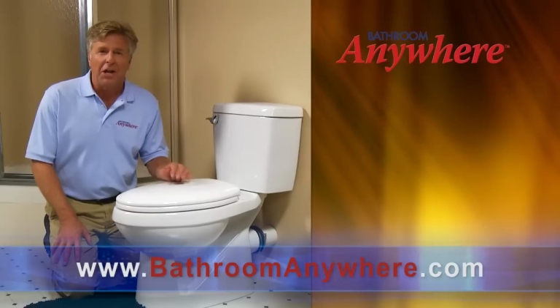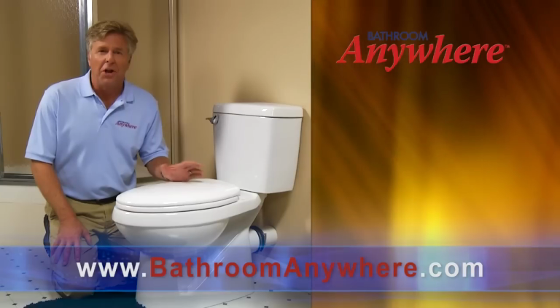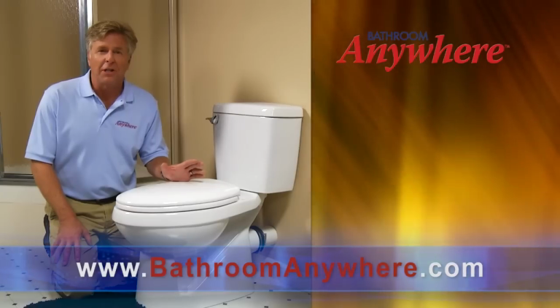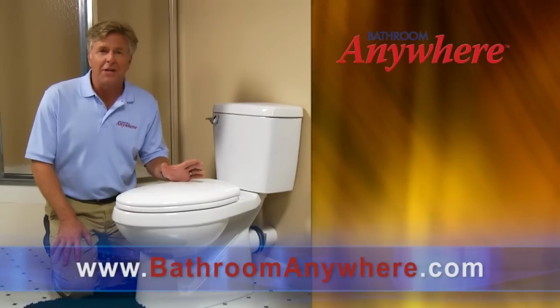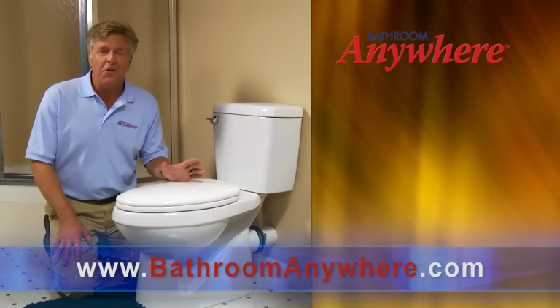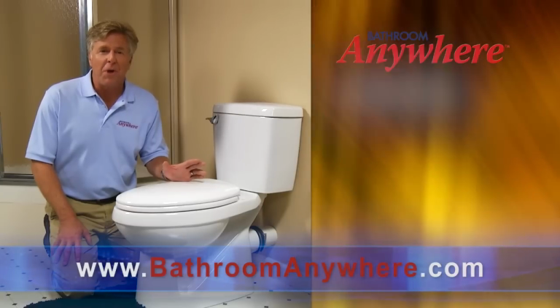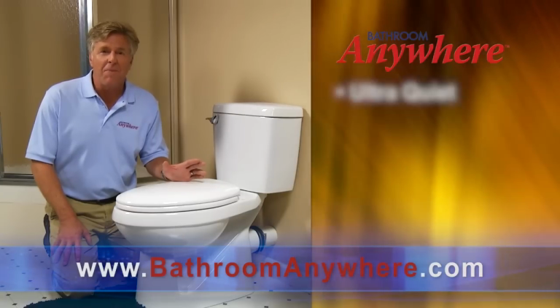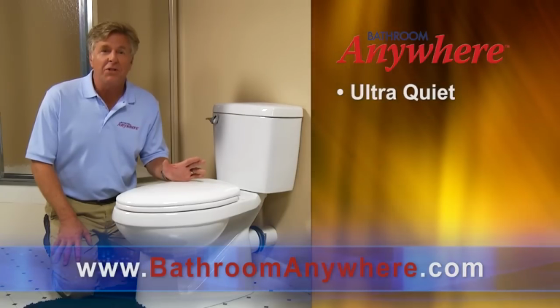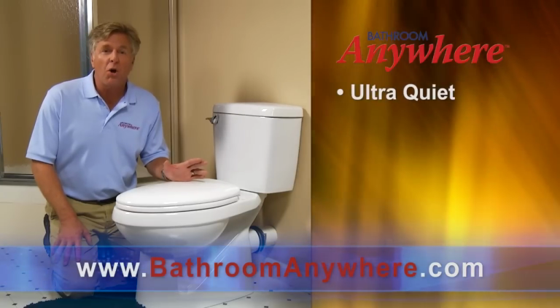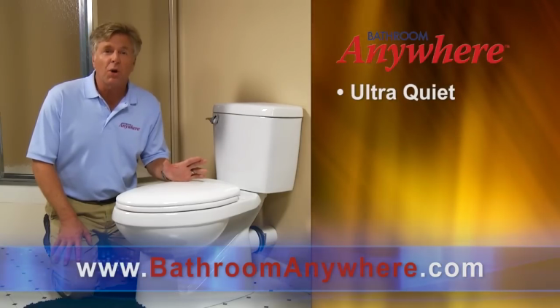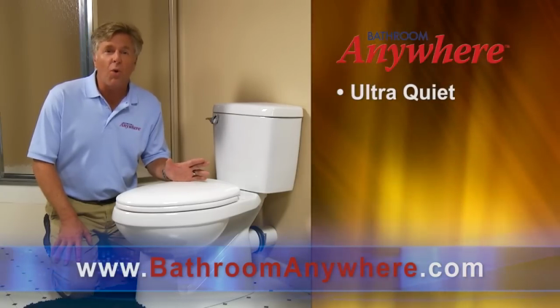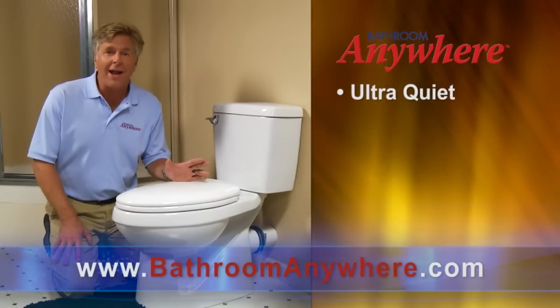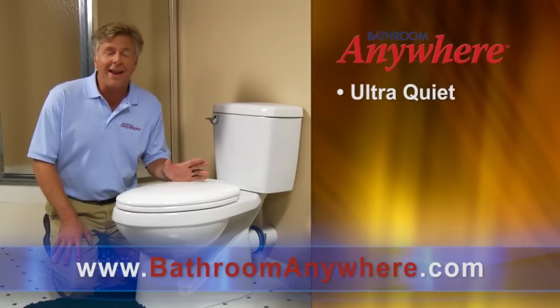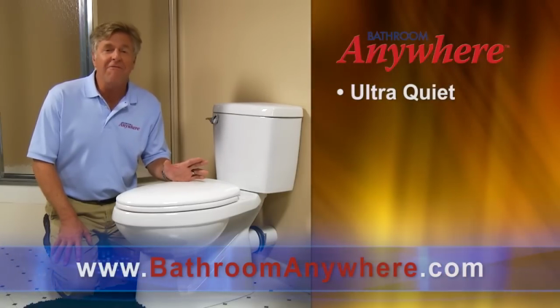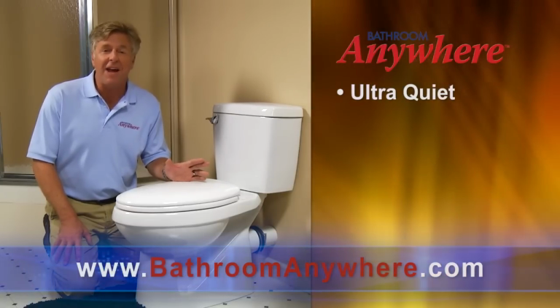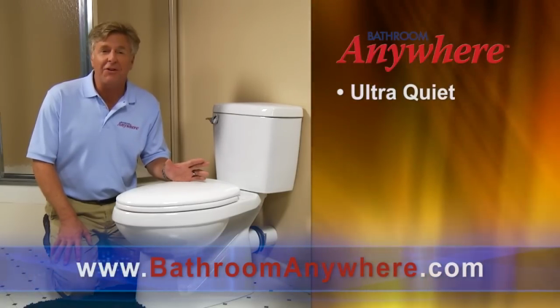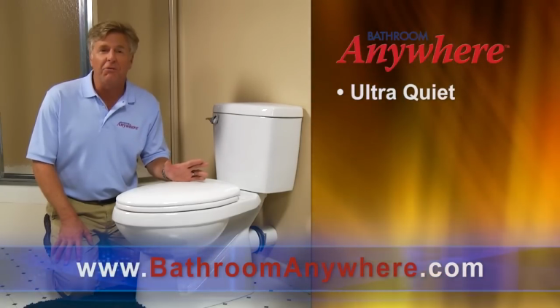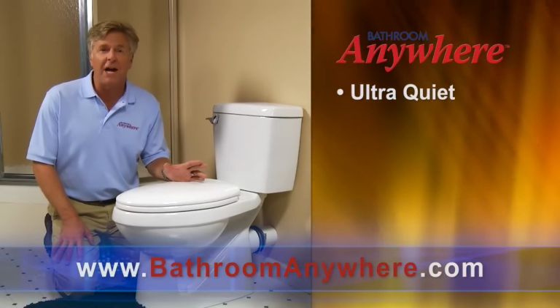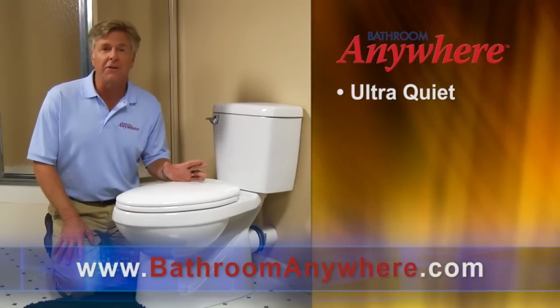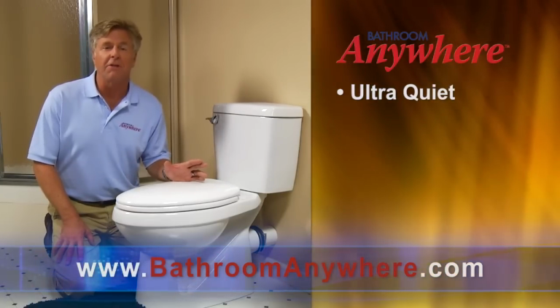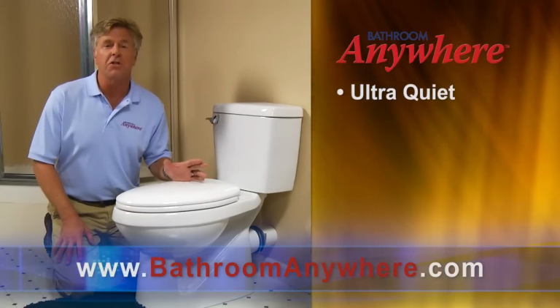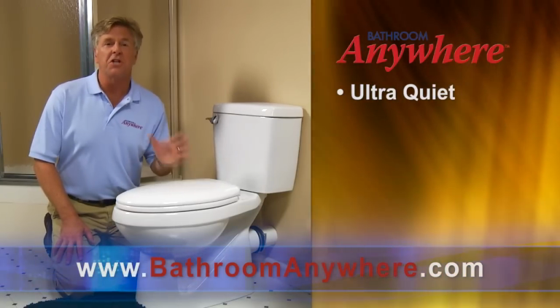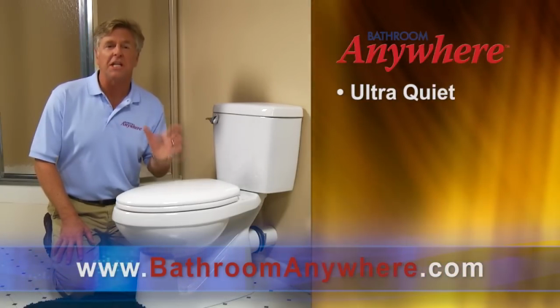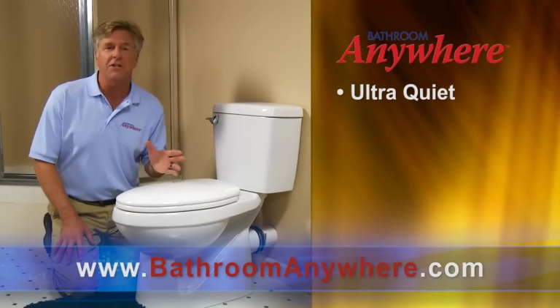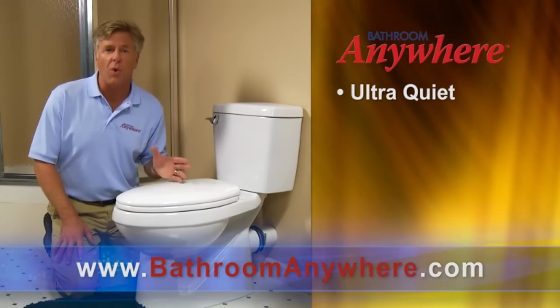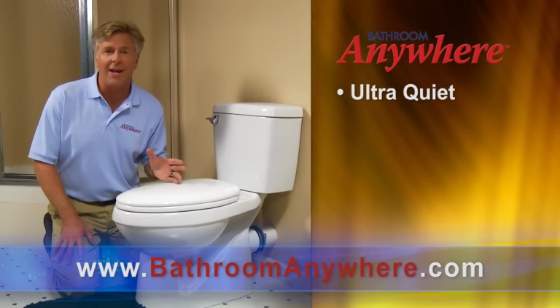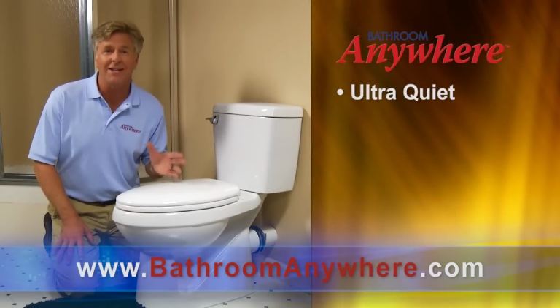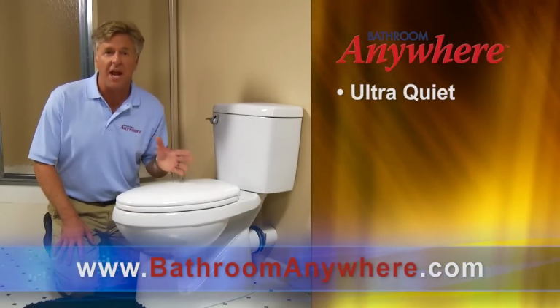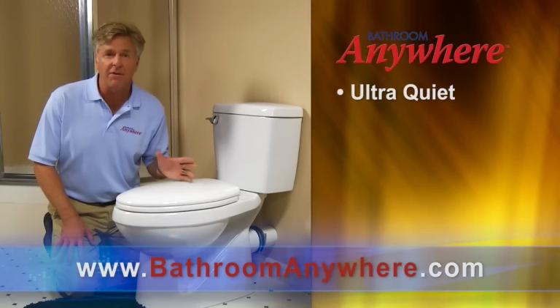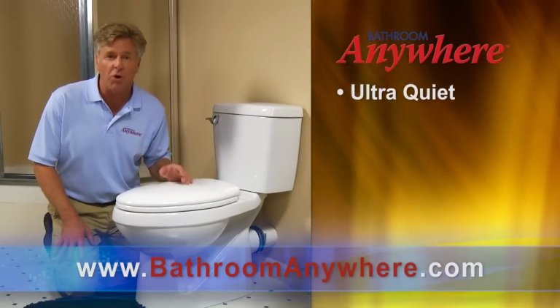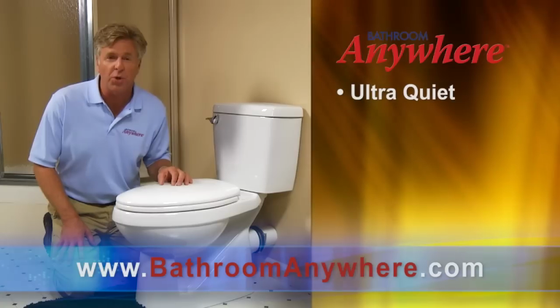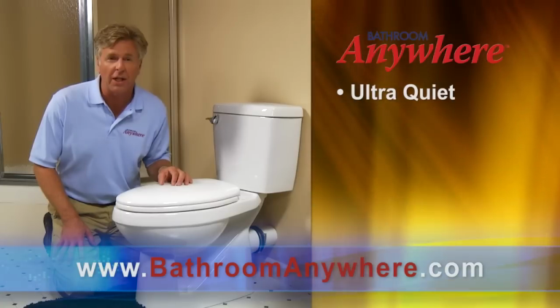Nonetheless, the pump is ultra-quiet. In fact, you'll find that the flush is at least as quiet as an average home toilet.